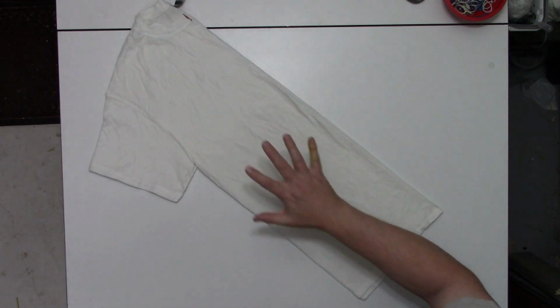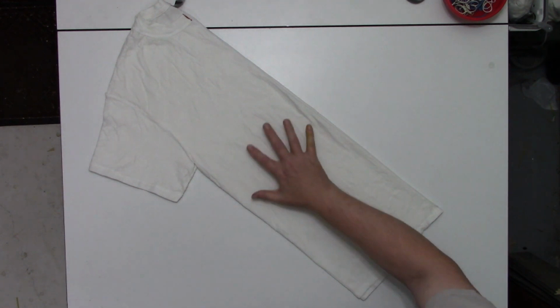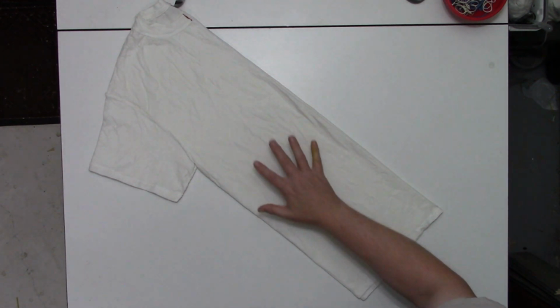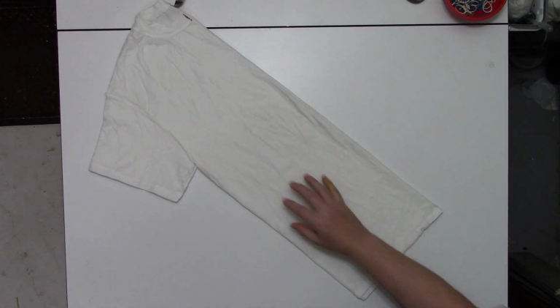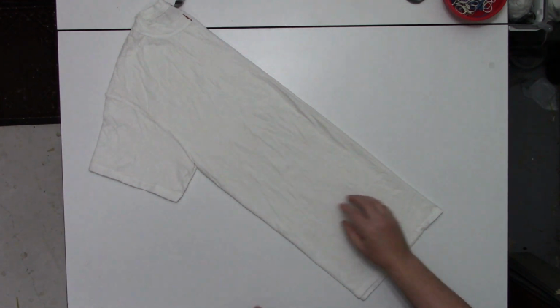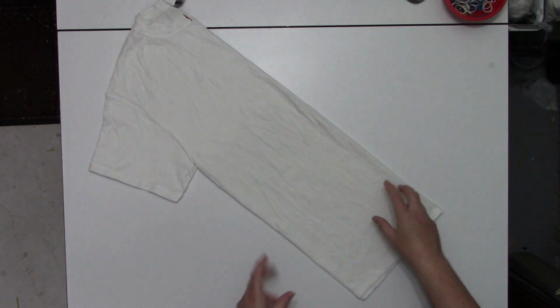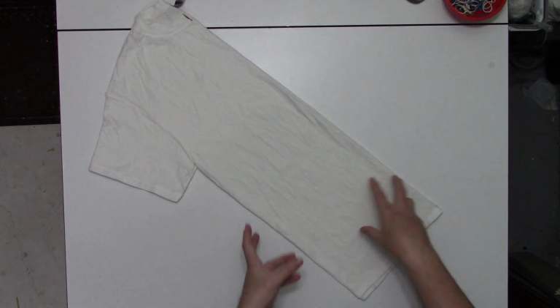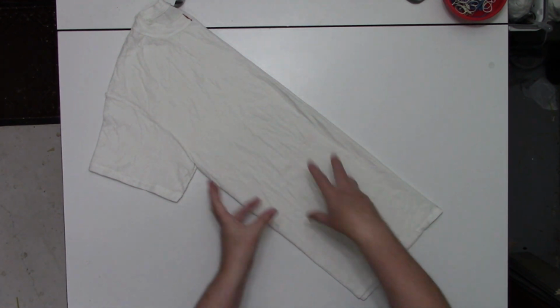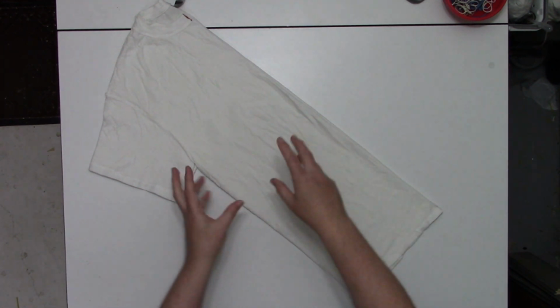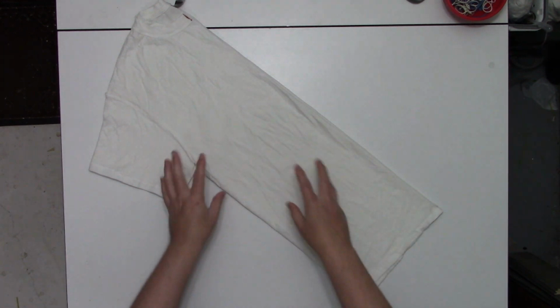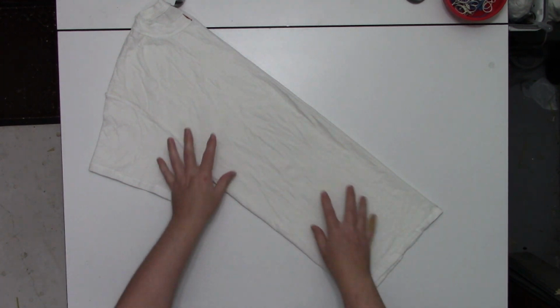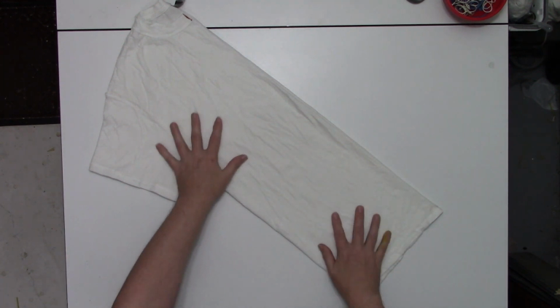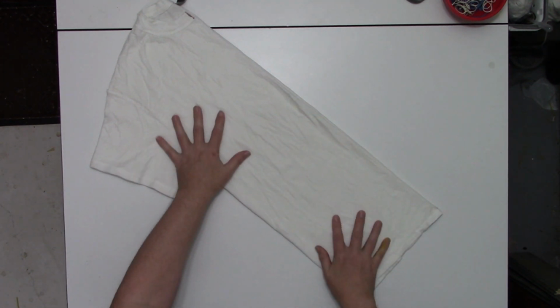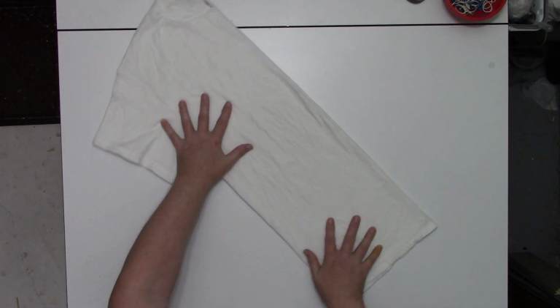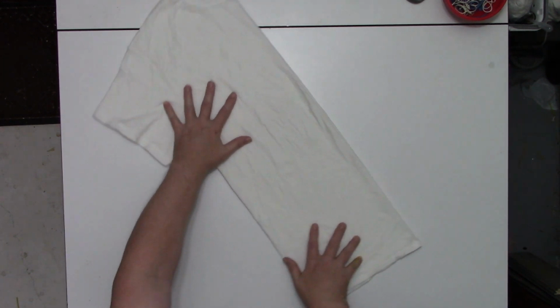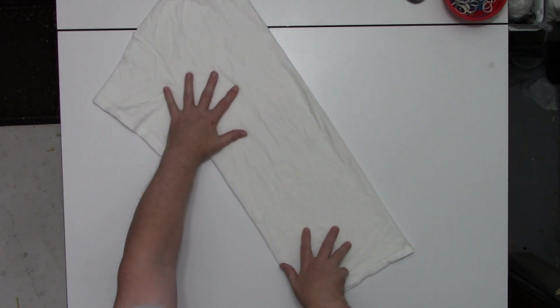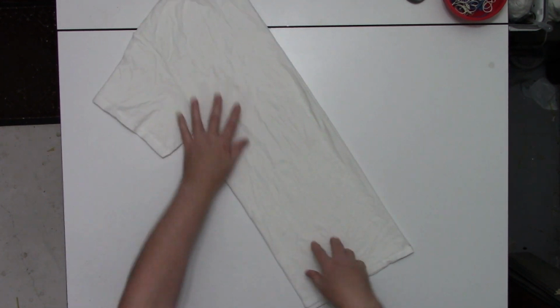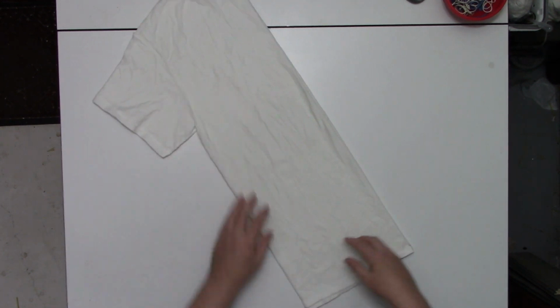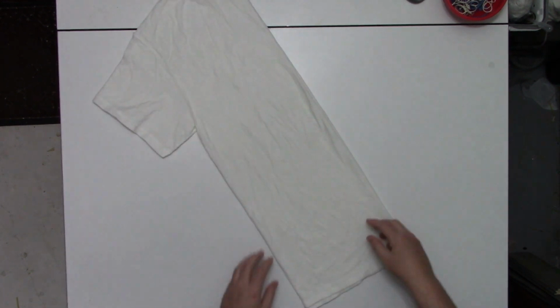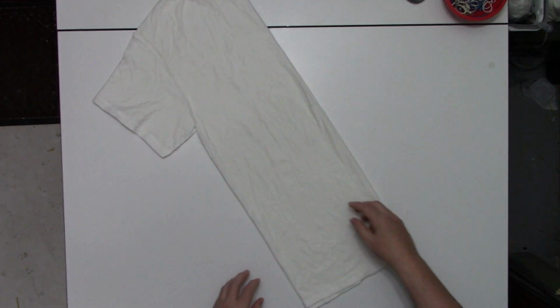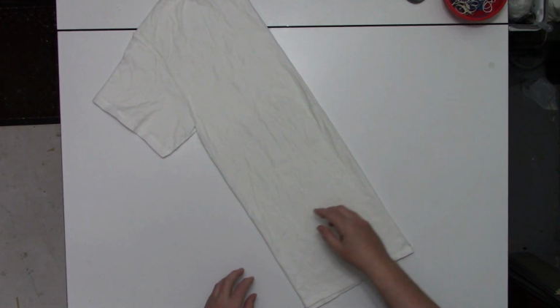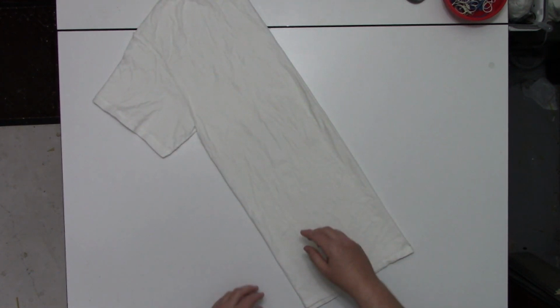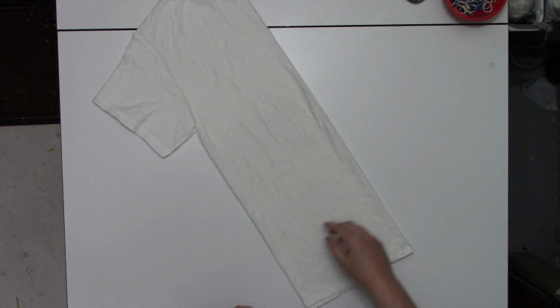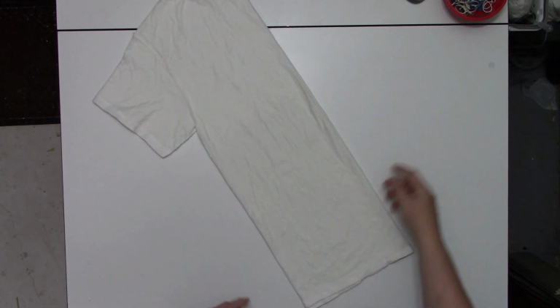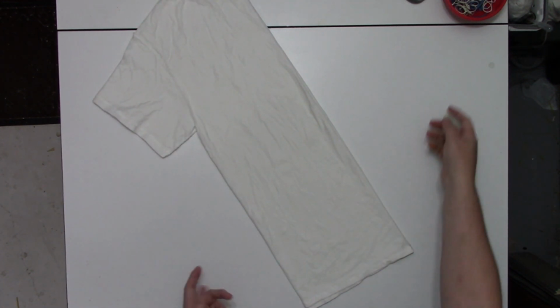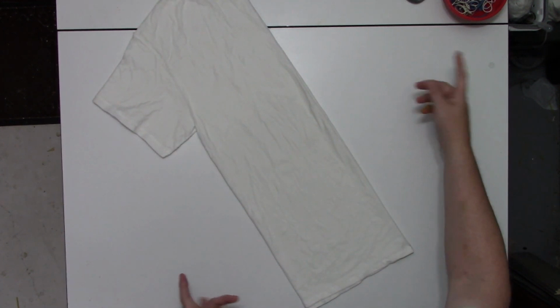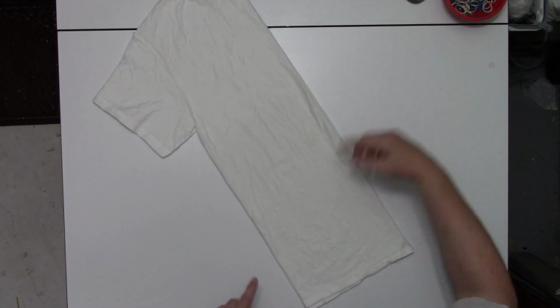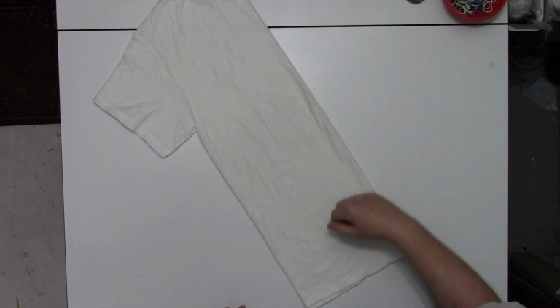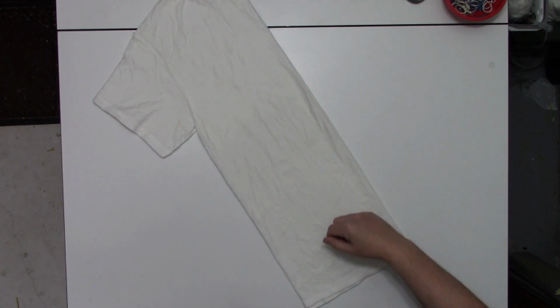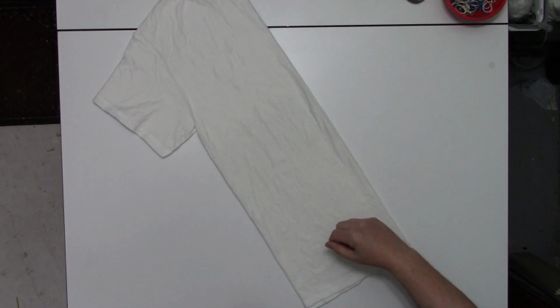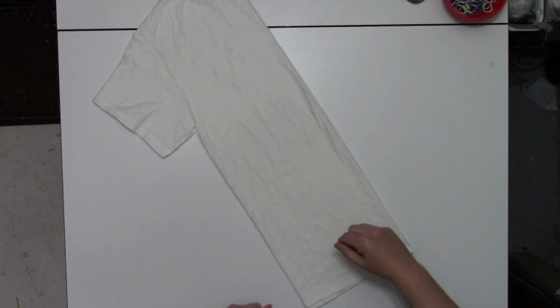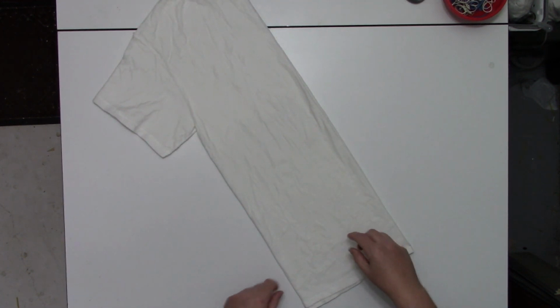Now I'm just going to scrunch this up and then tie it up.